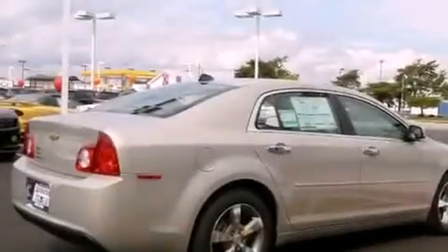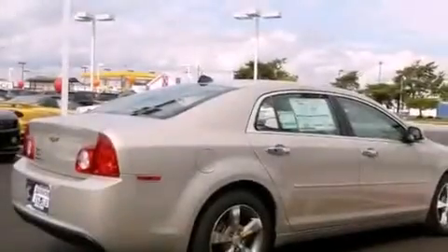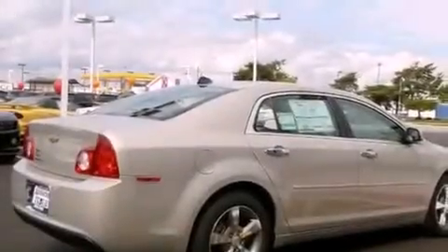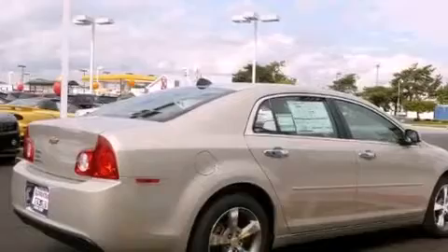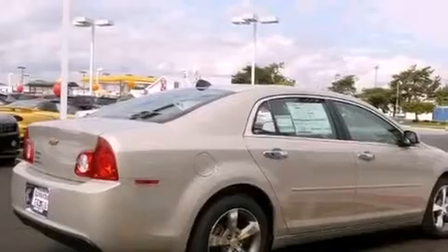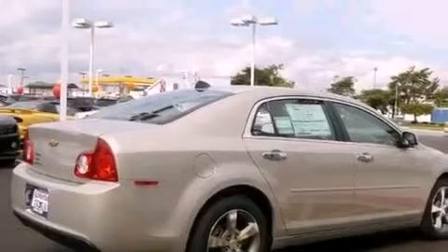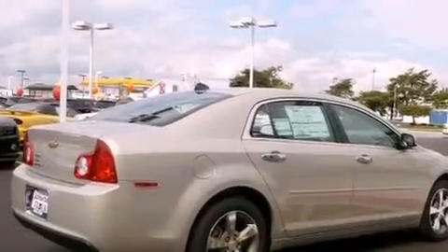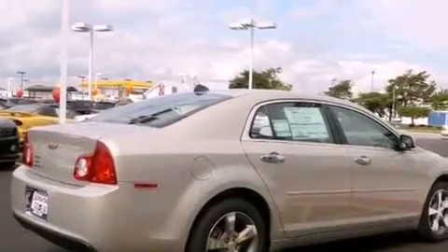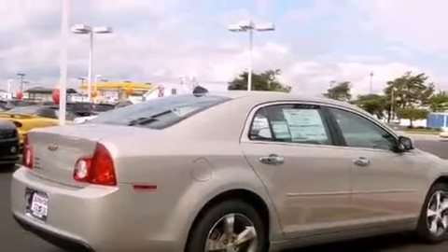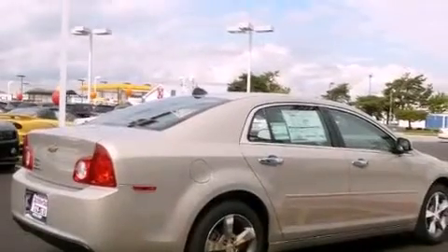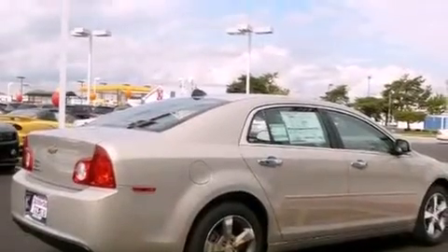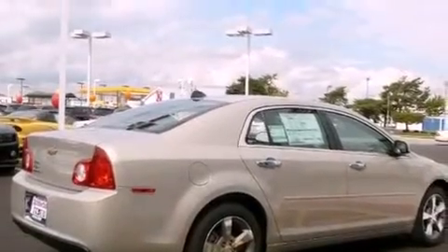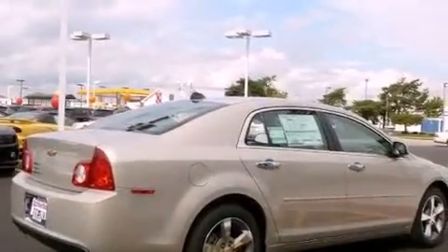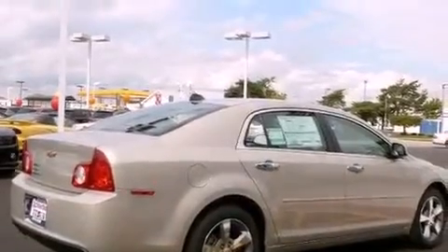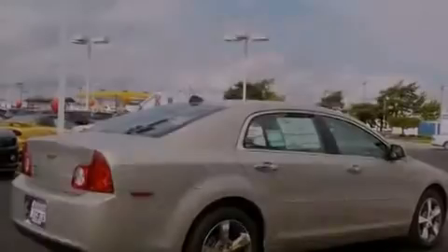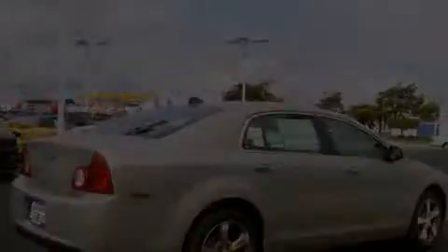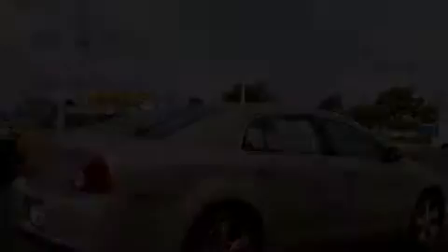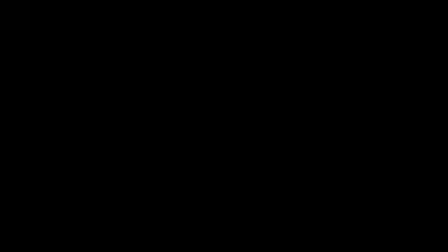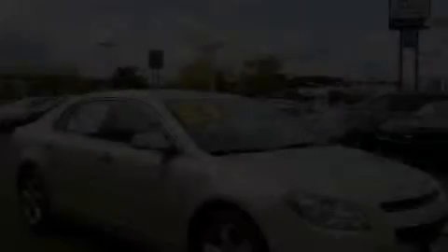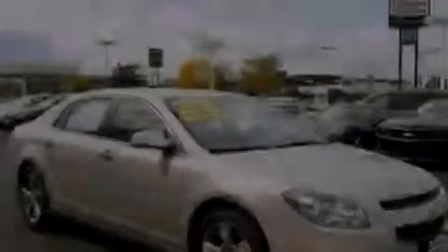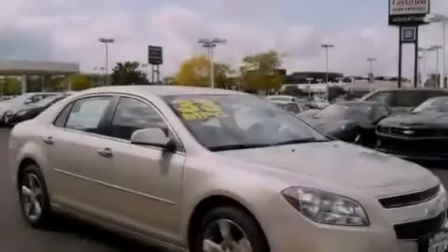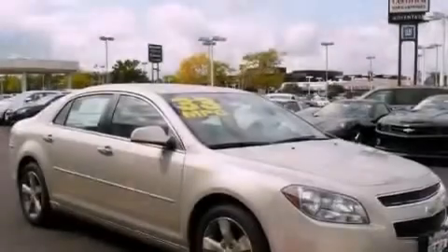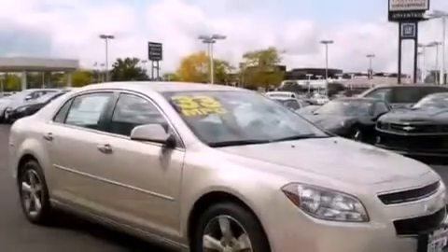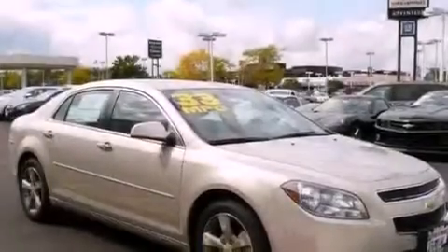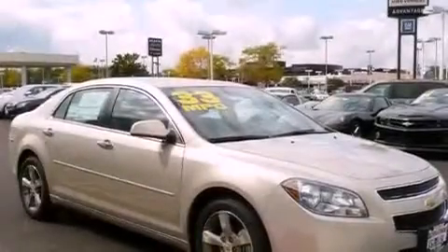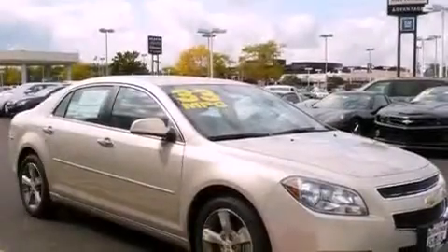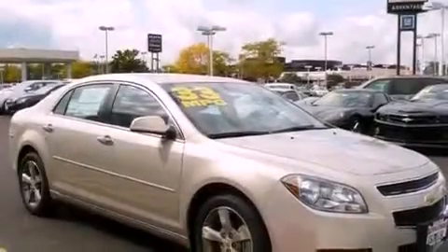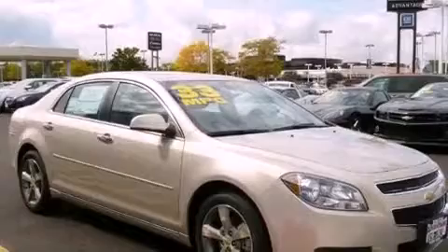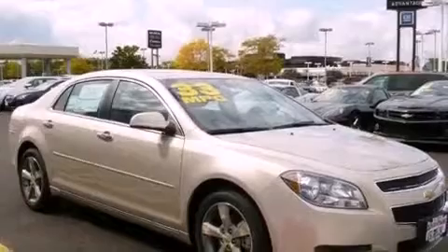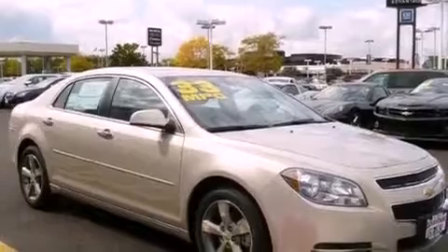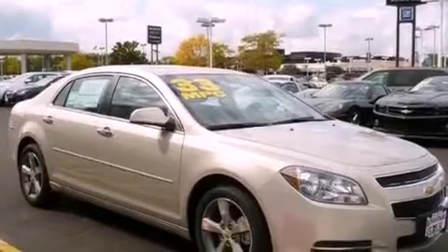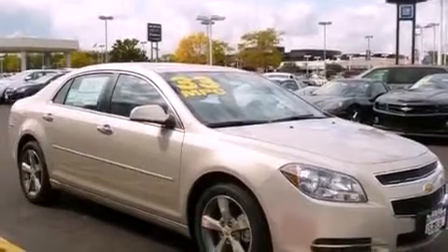With an EPA estimated rating of 33 miles per gallon on the highway, this vehicle pays off in the long run.